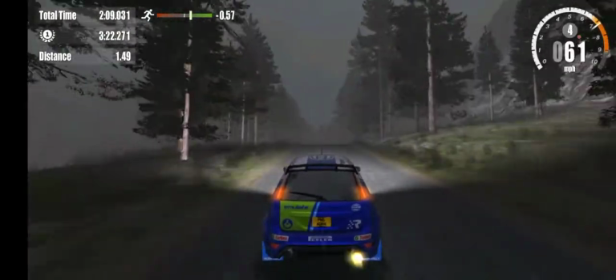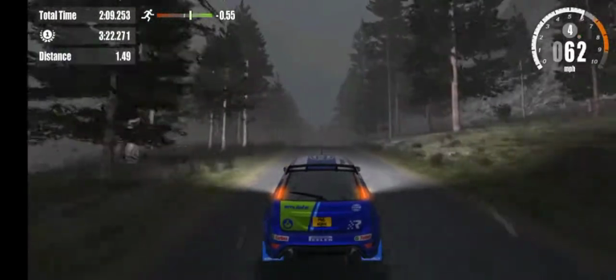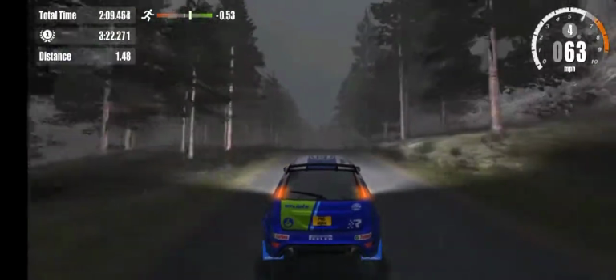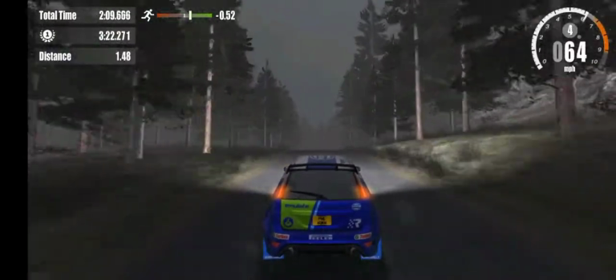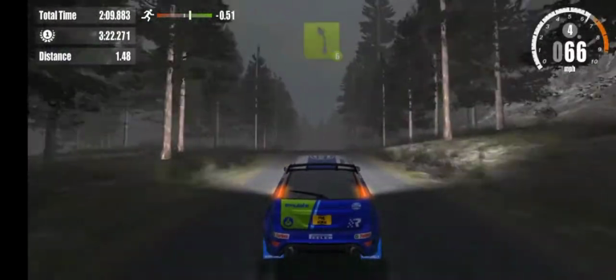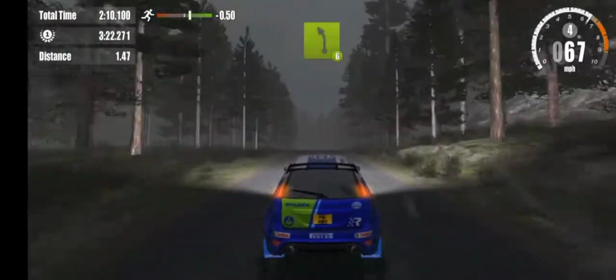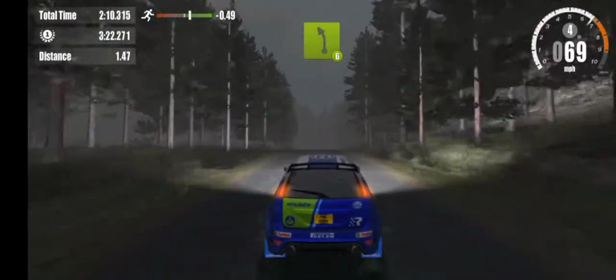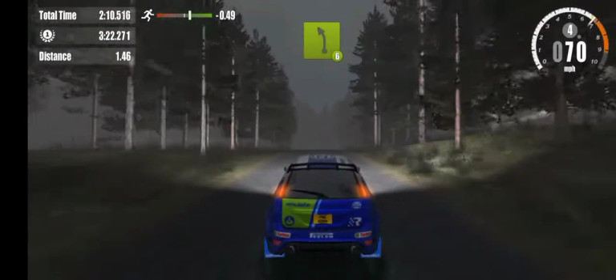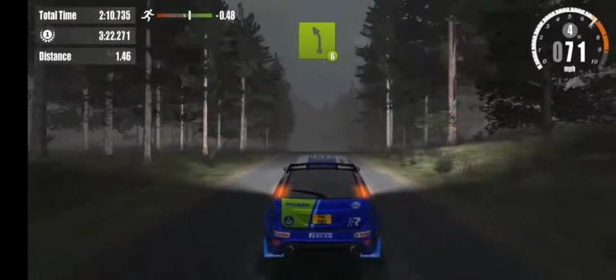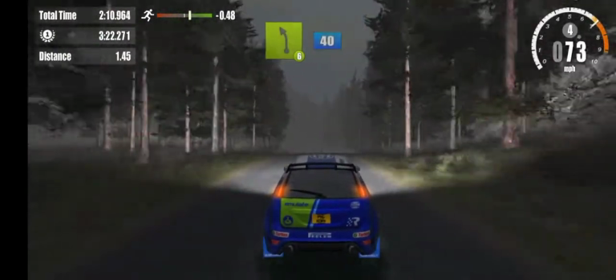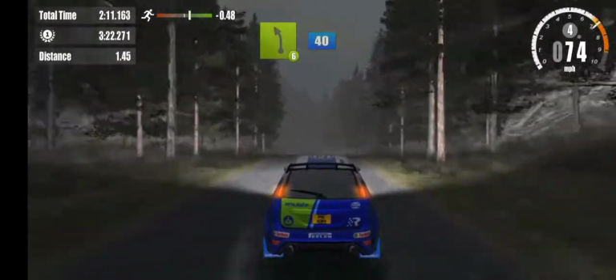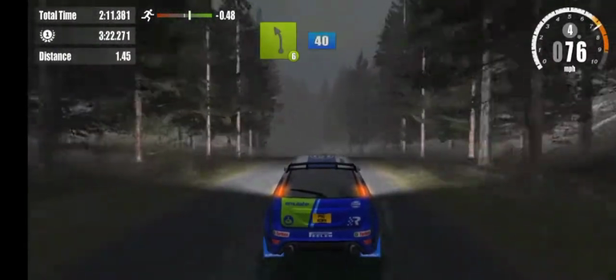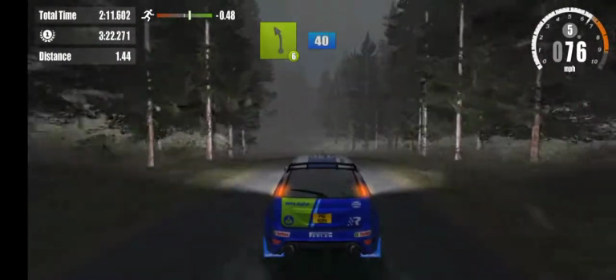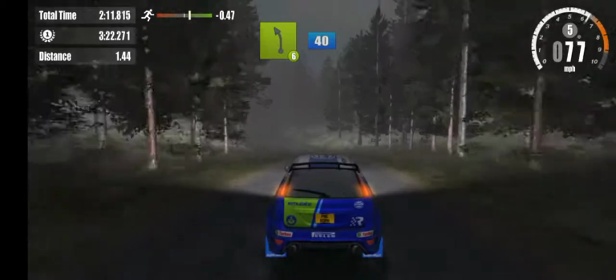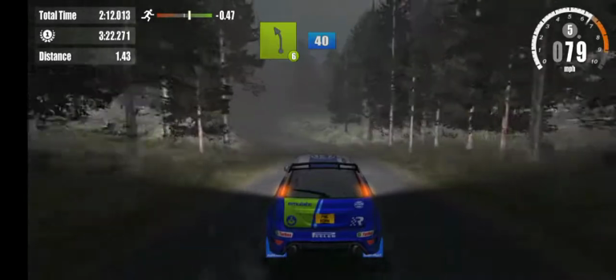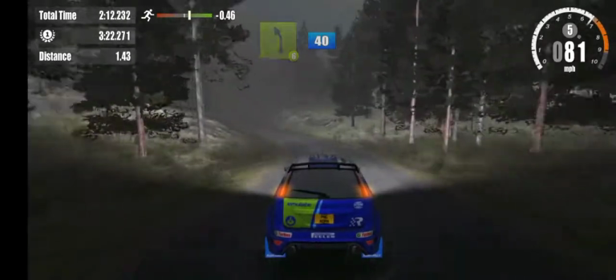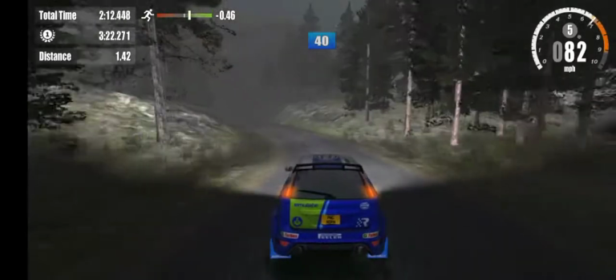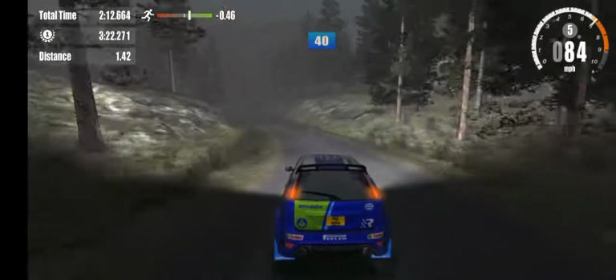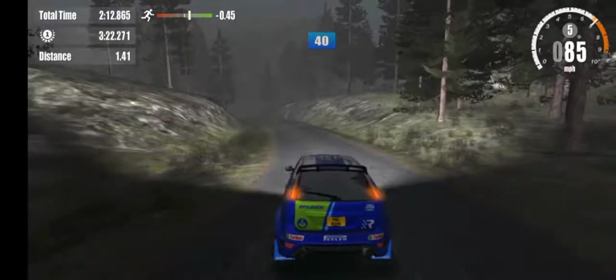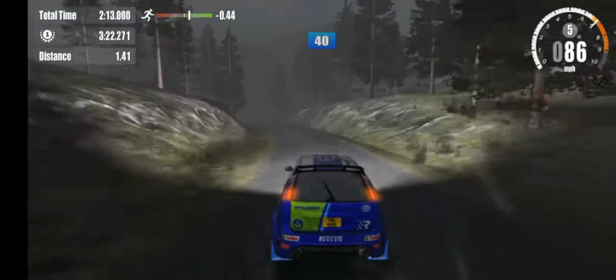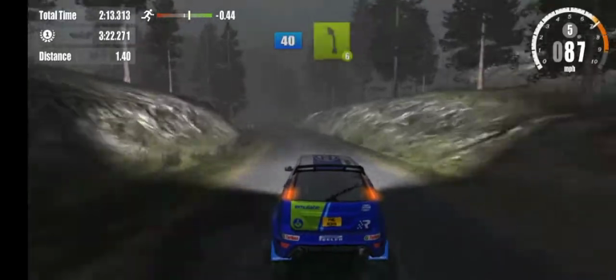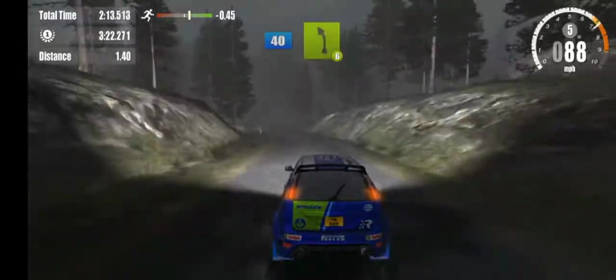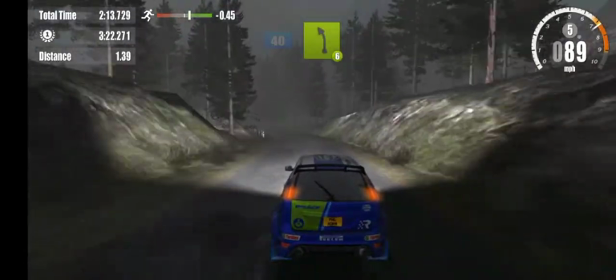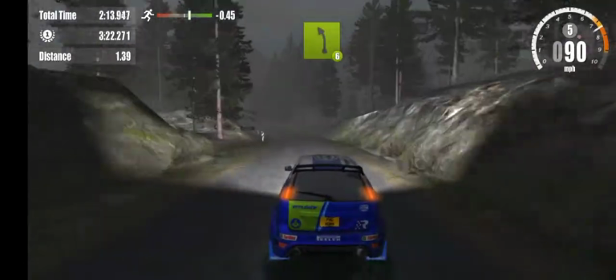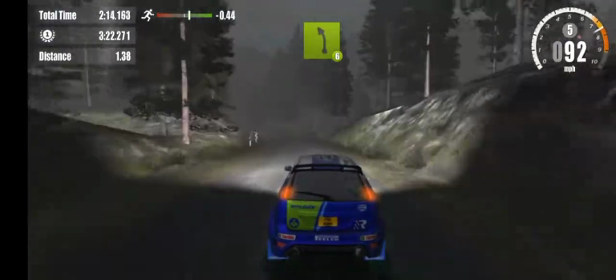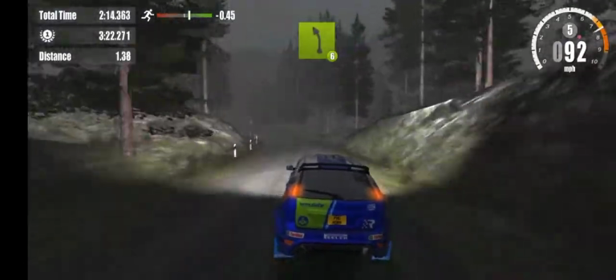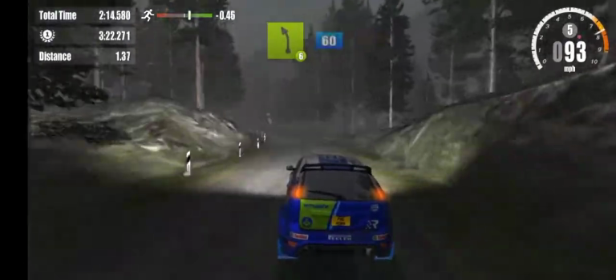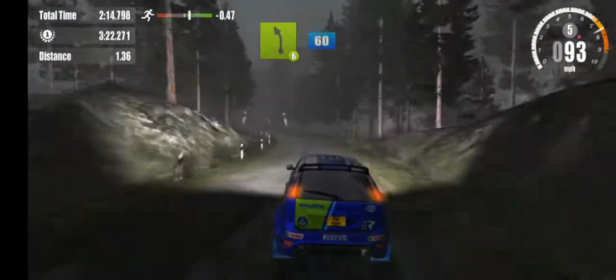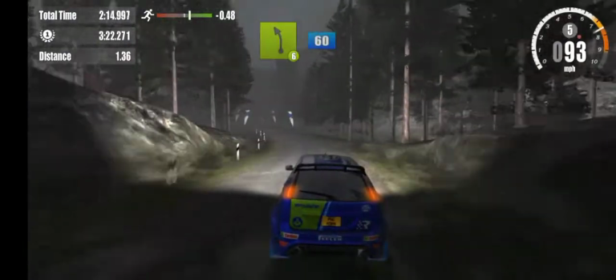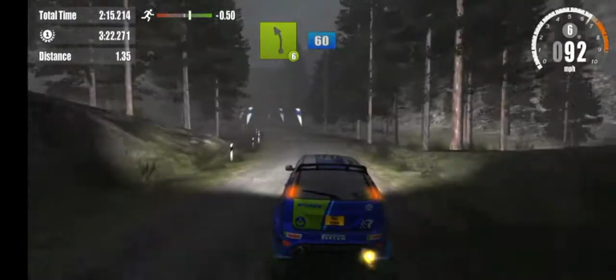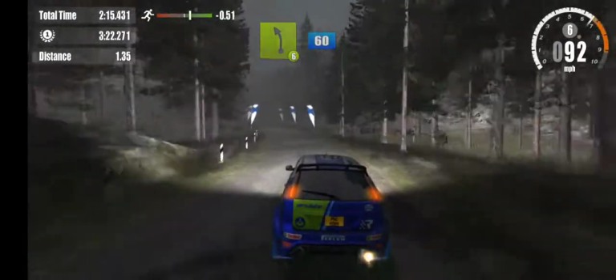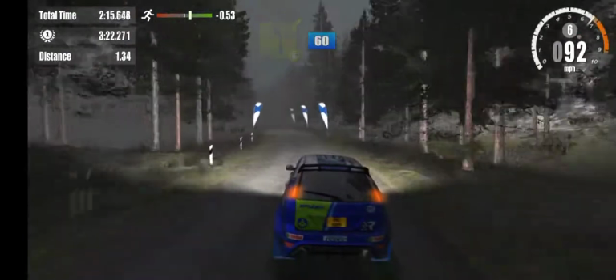6 left, 40. On to gravel. 6 left, 60. Overcrest.